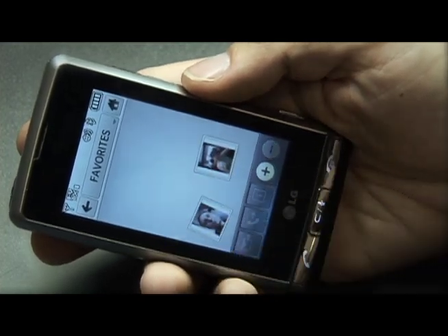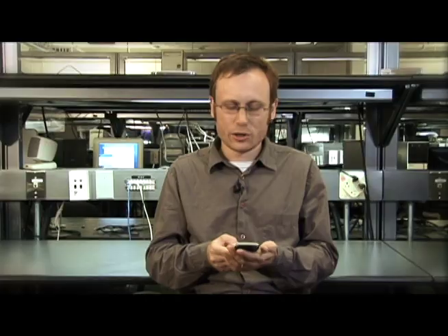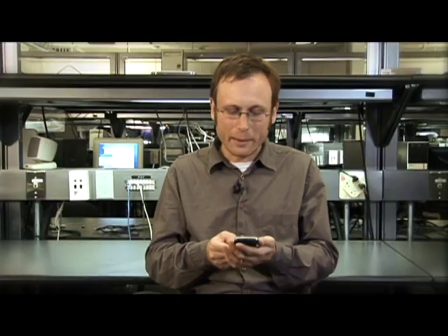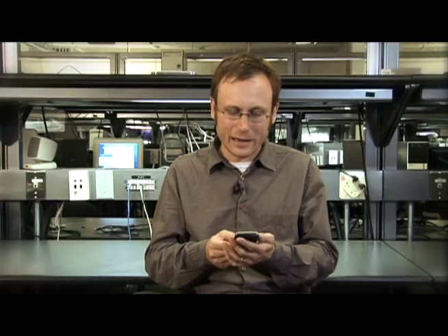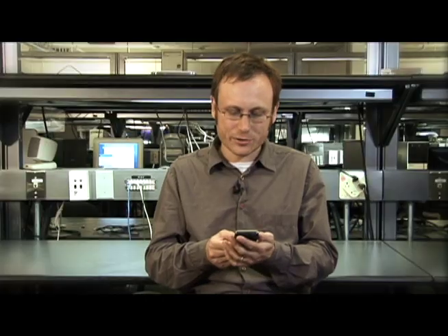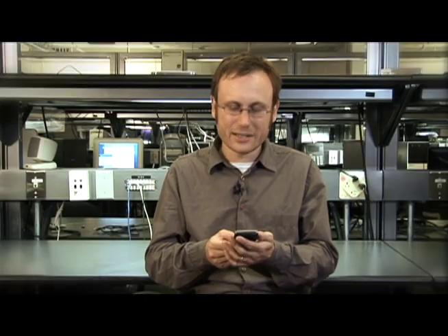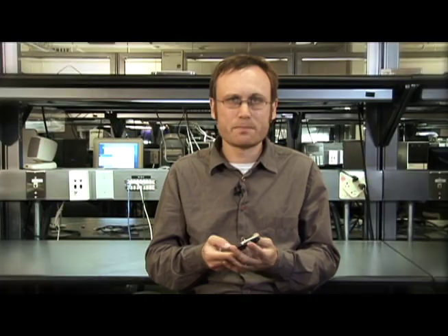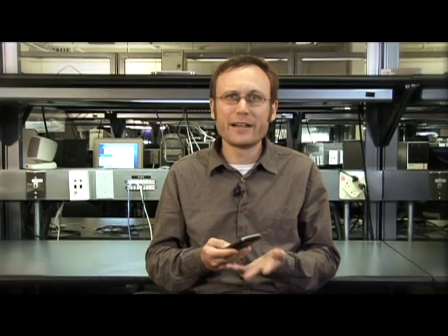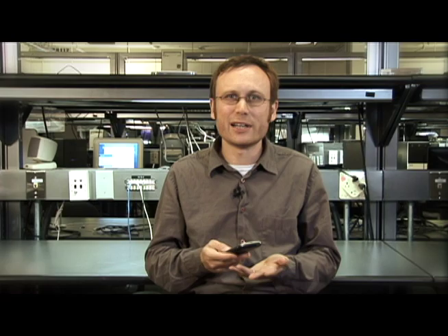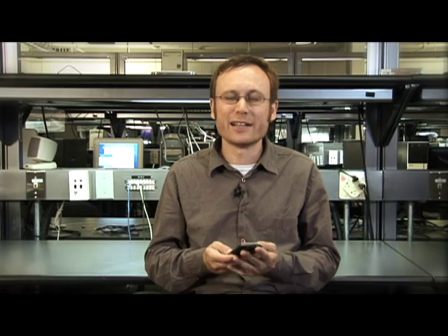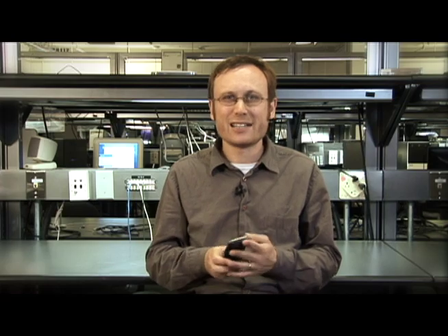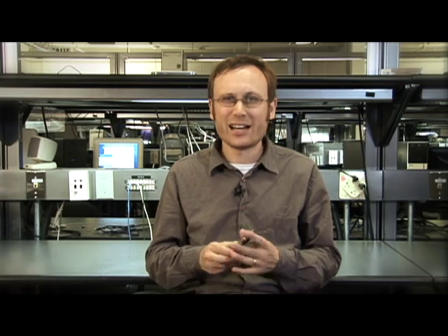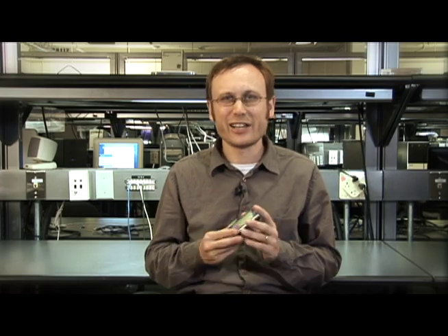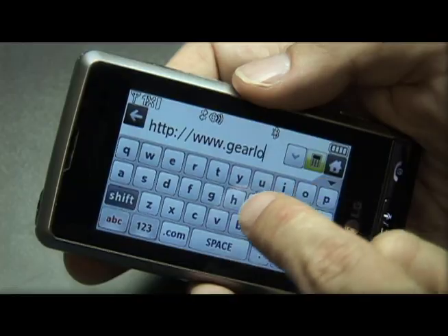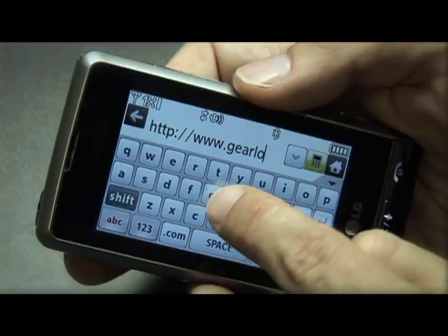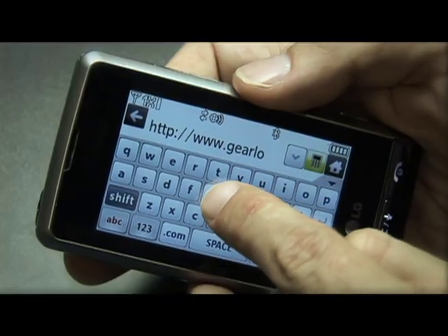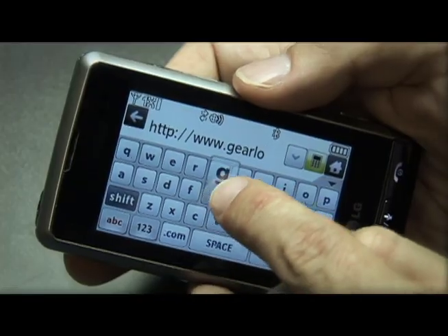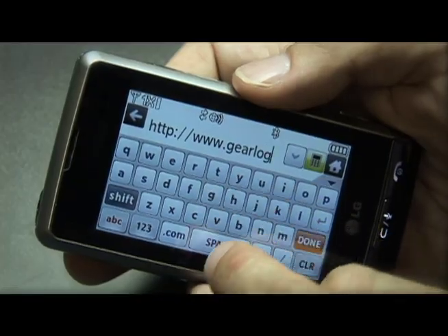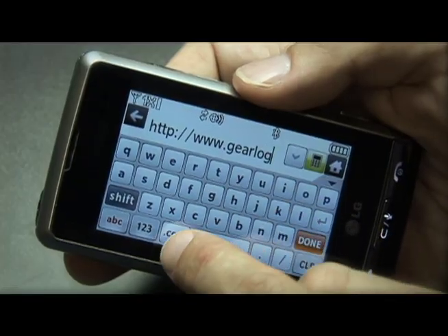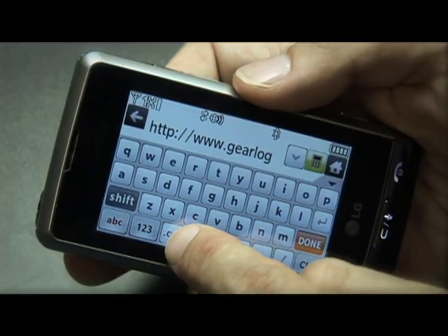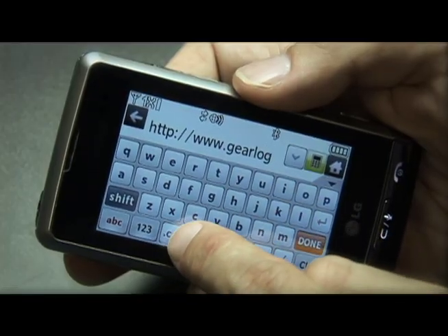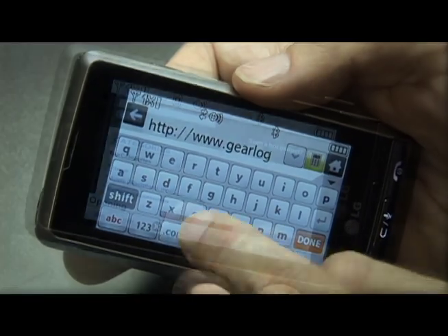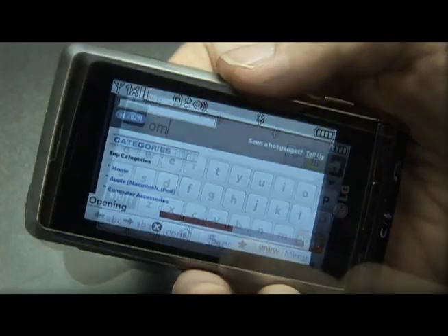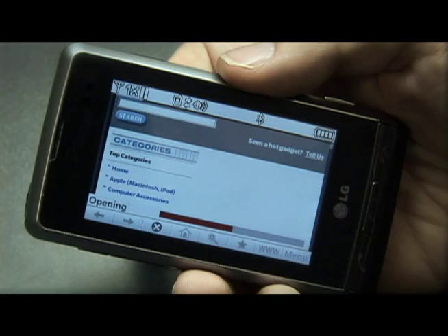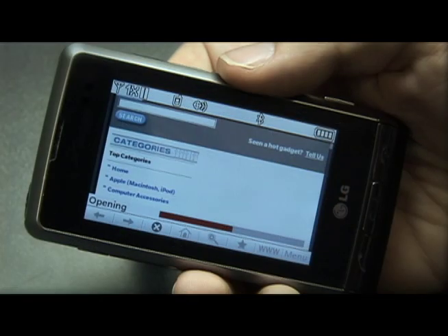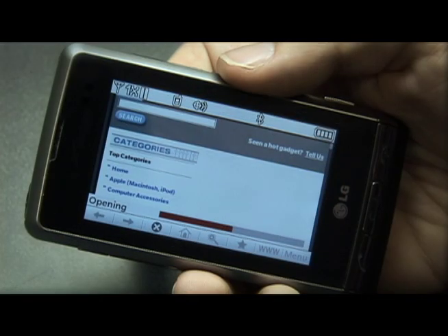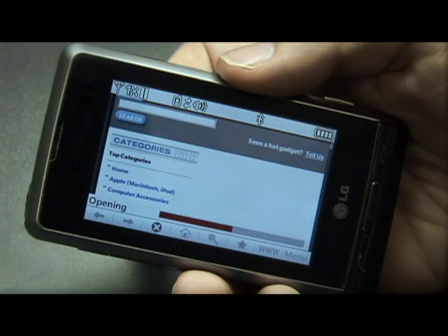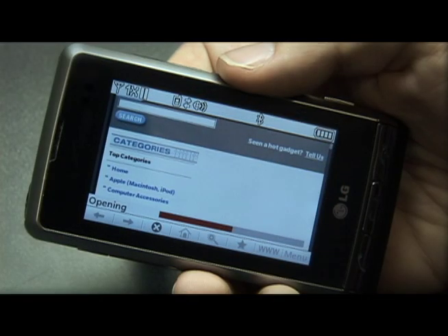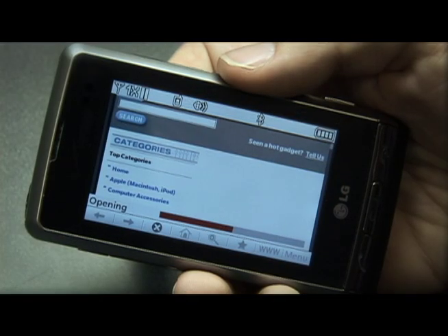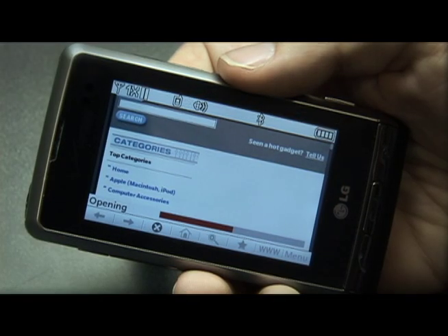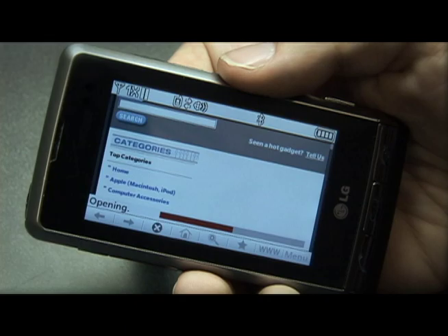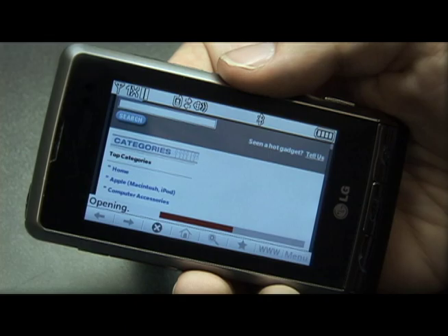The web browser is pretty good. It's actually a web browser that I haven't really liked on other Verizon phones, but it seems to be a new version.